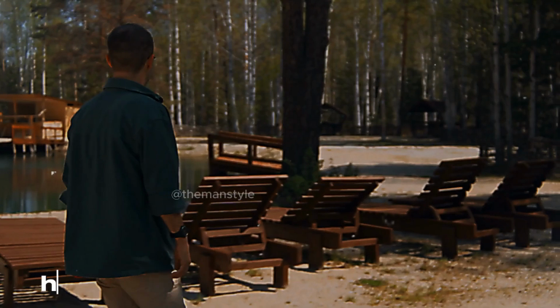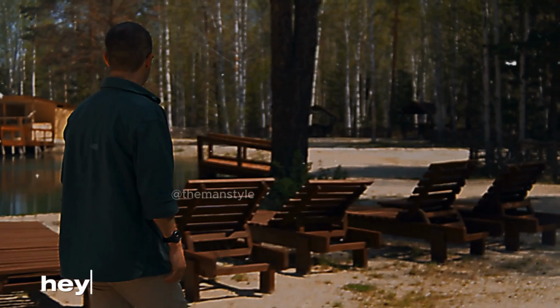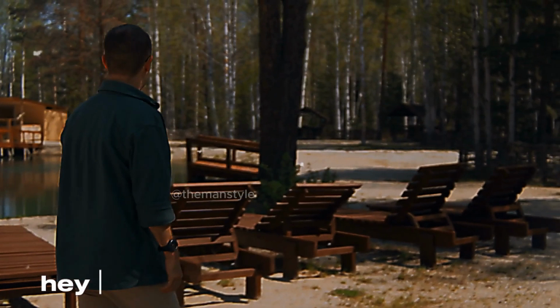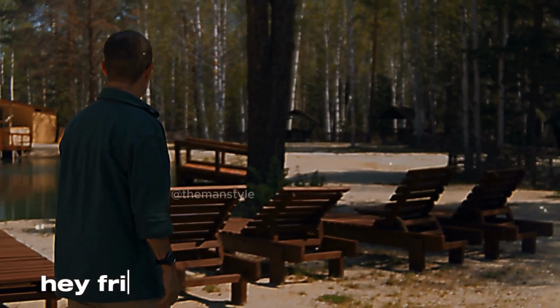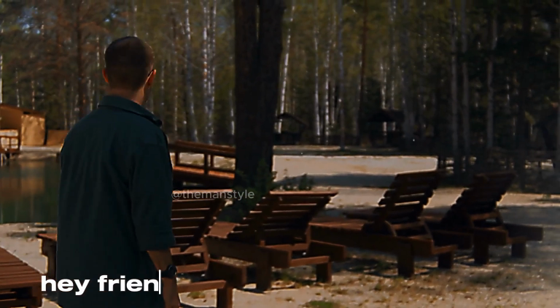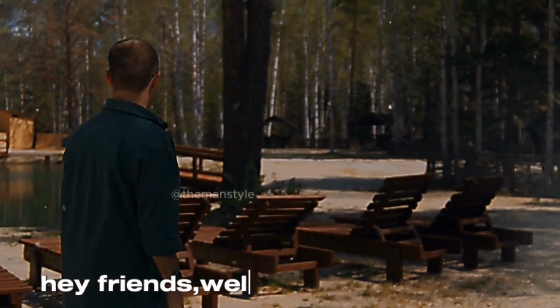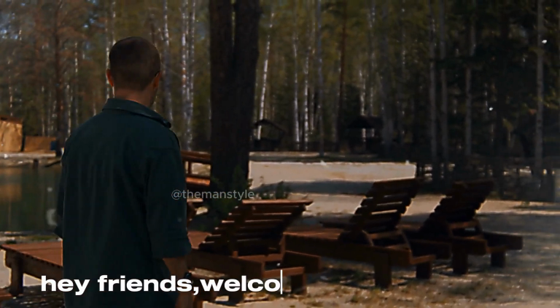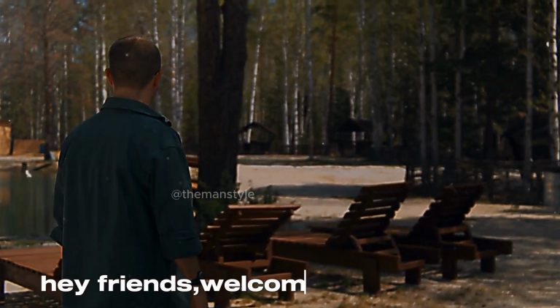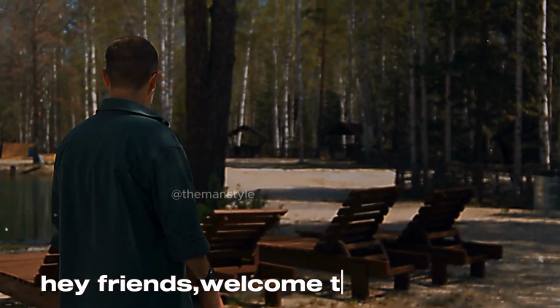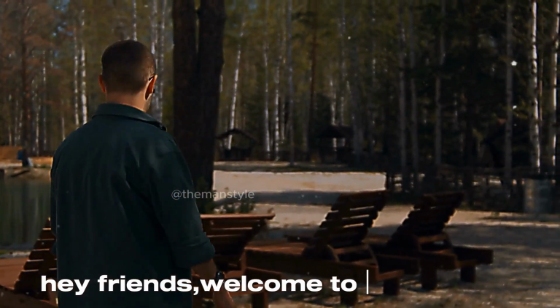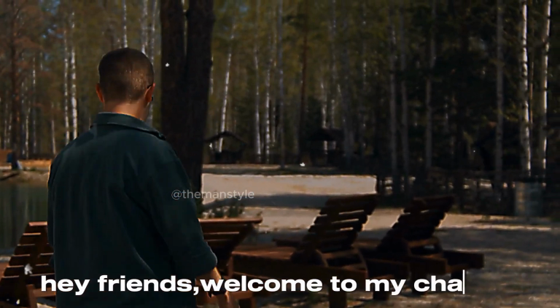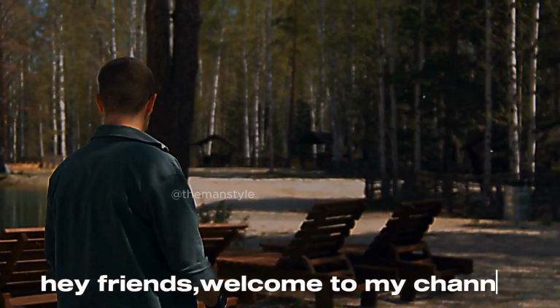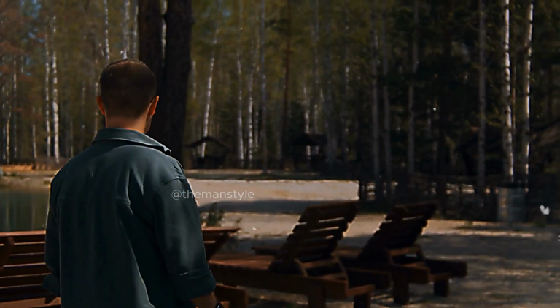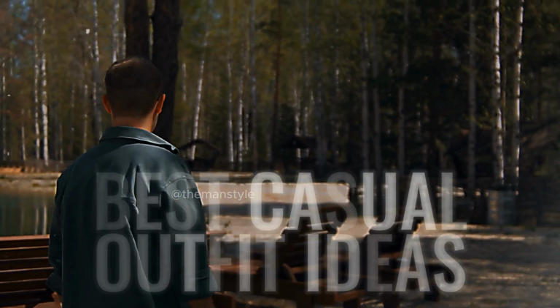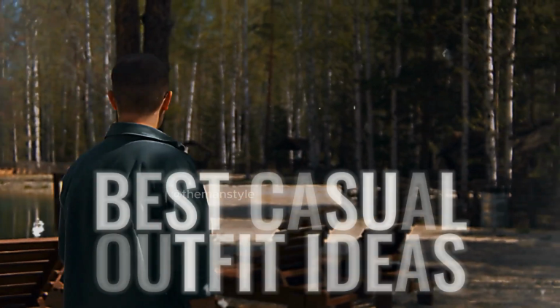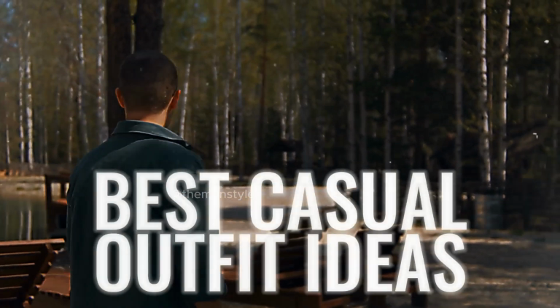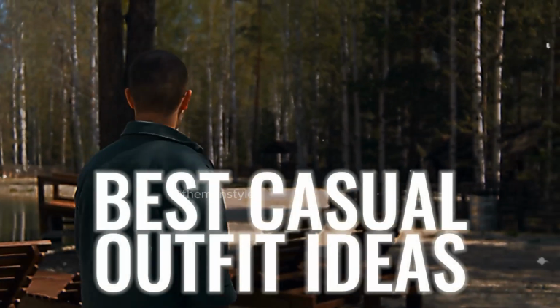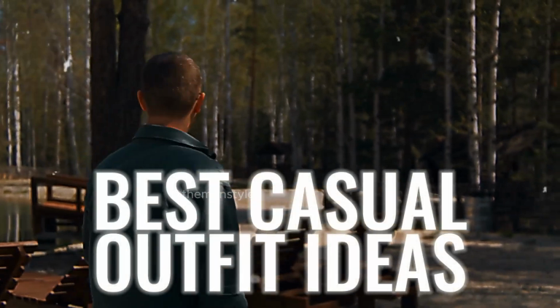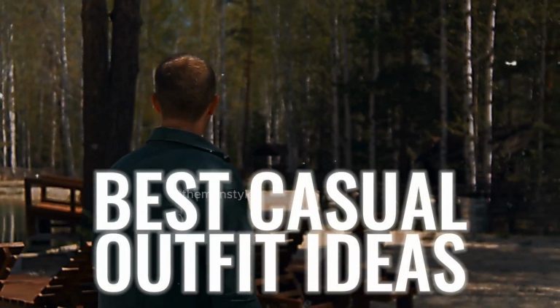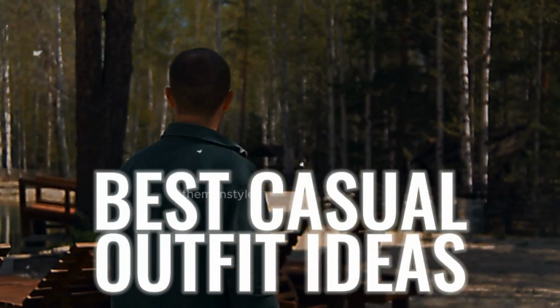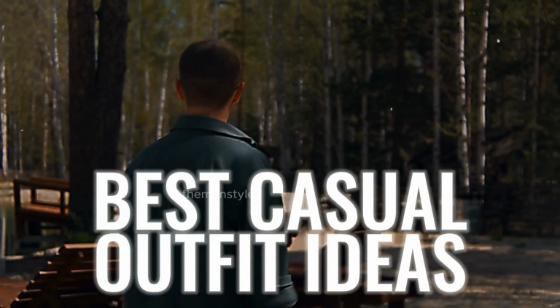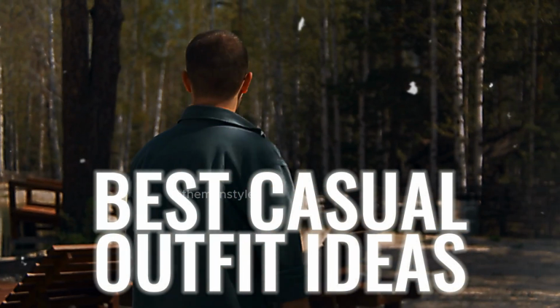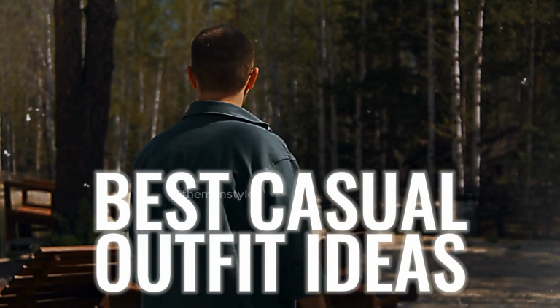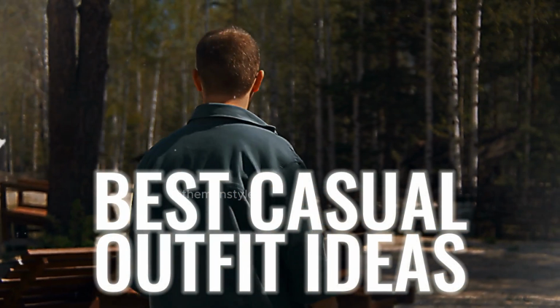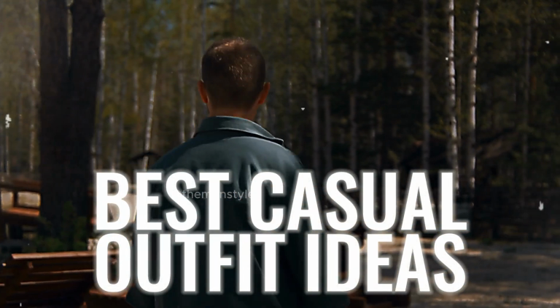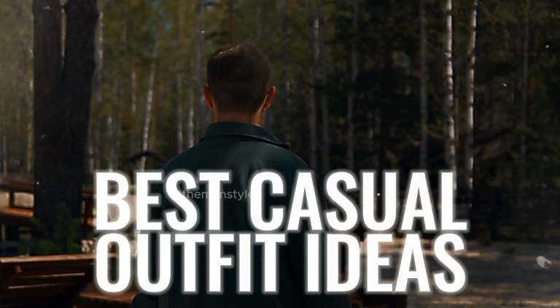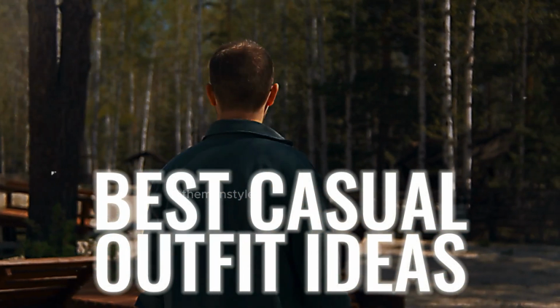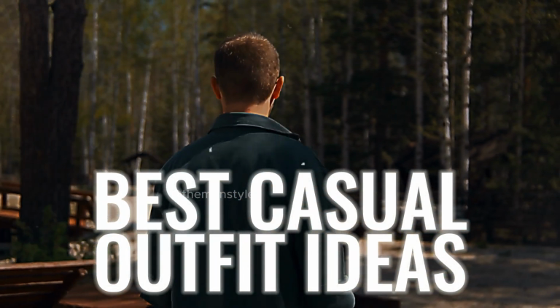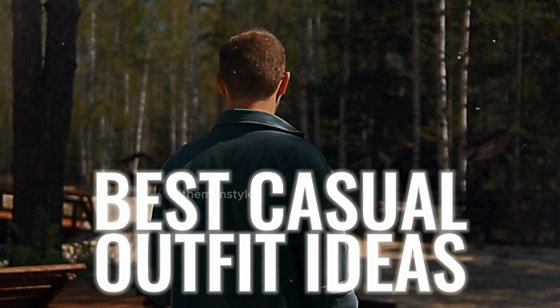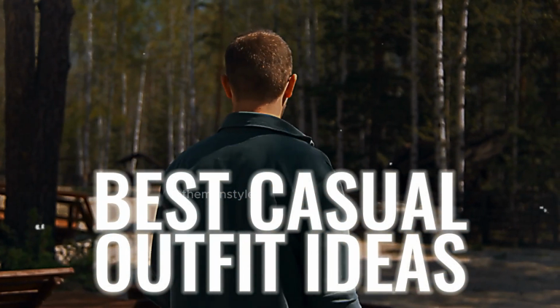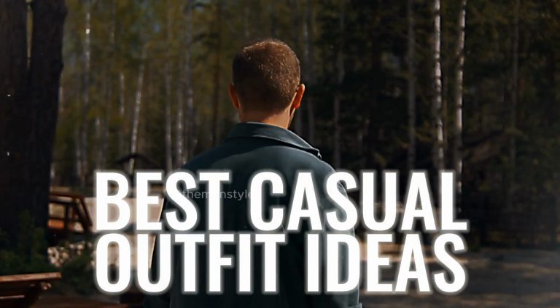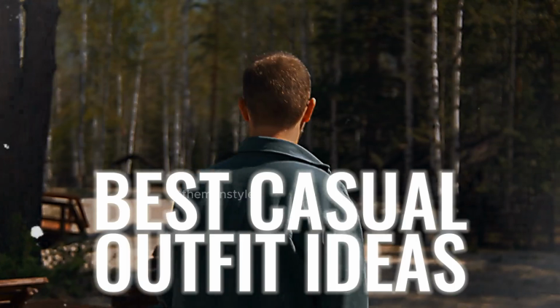Hello friends, welcome back. In this video, I will show you the stylish men's outfit ideas. Keep watching.